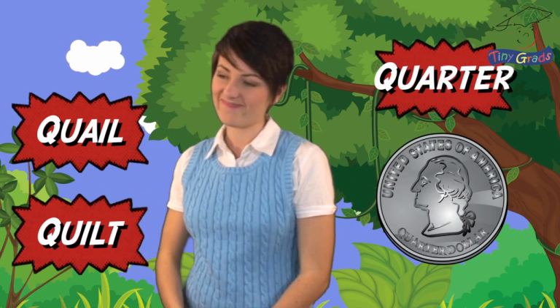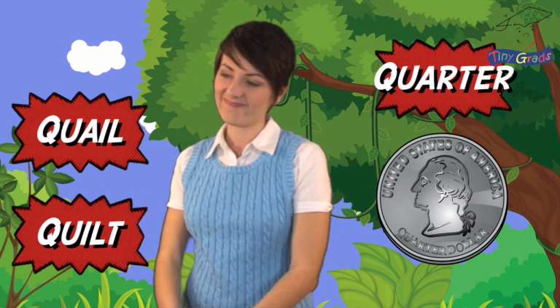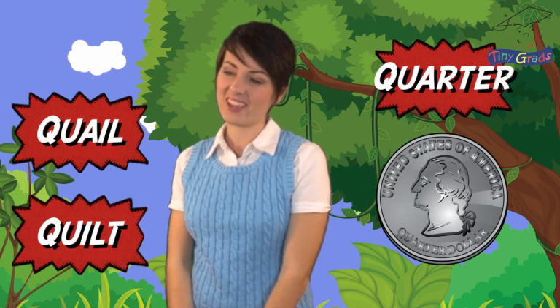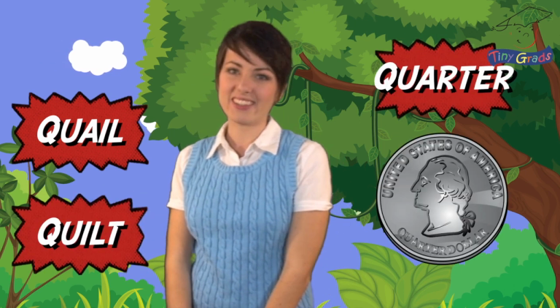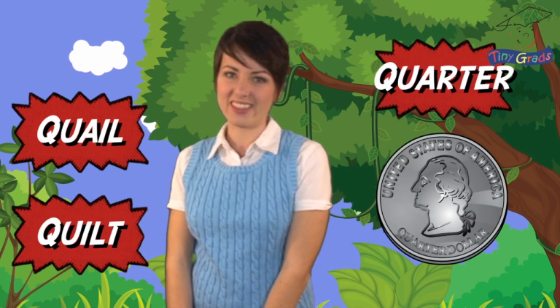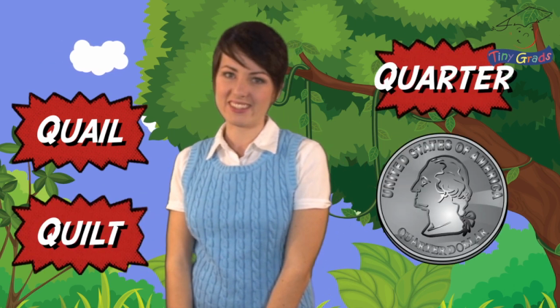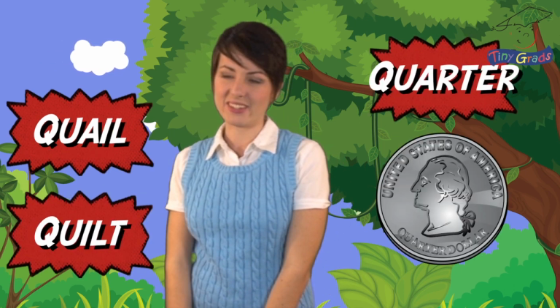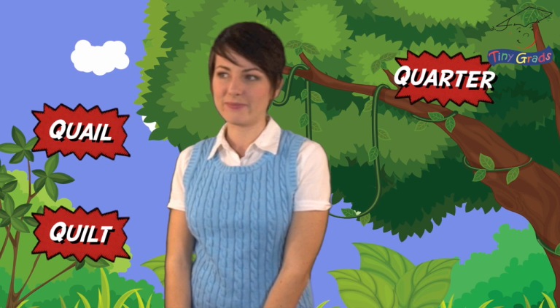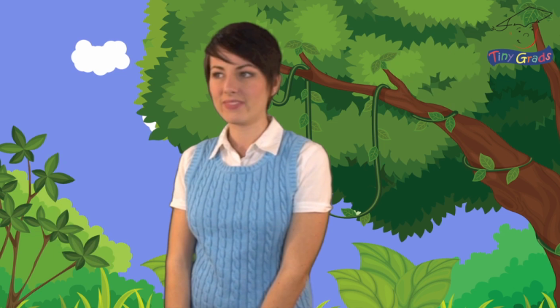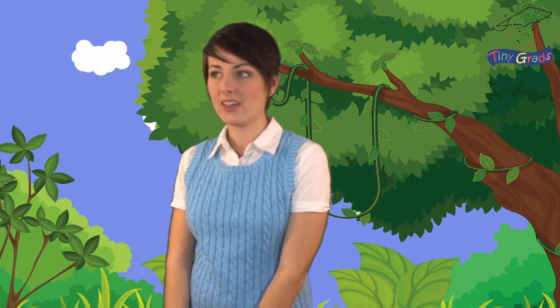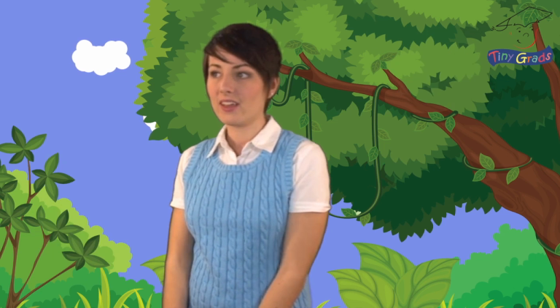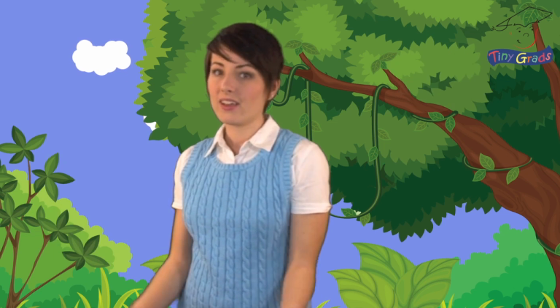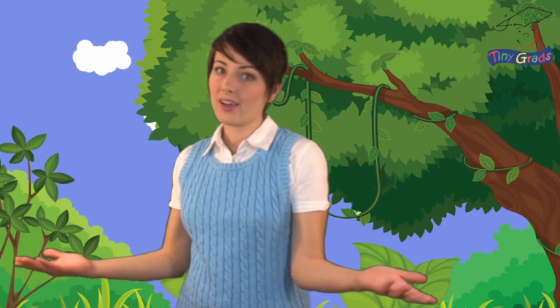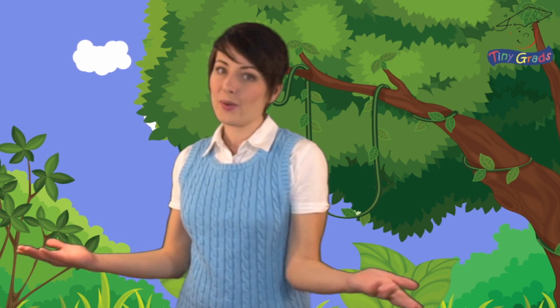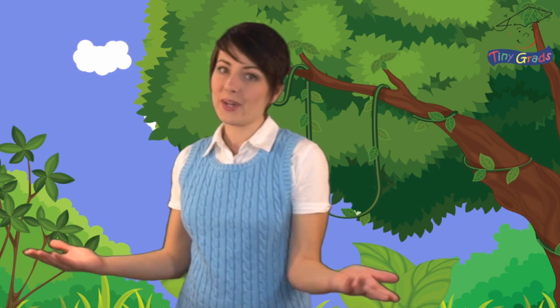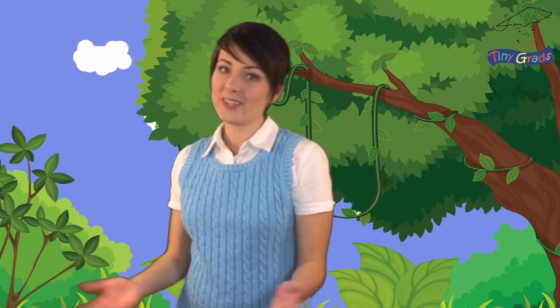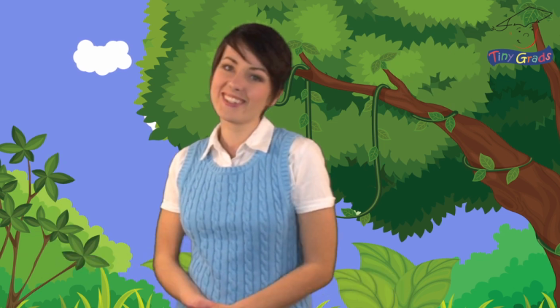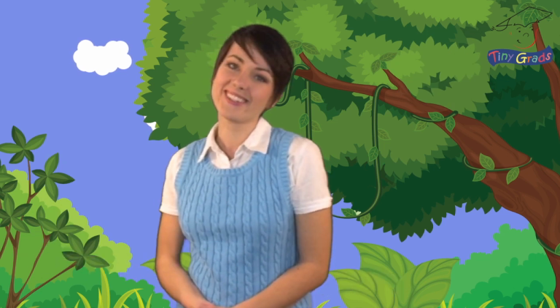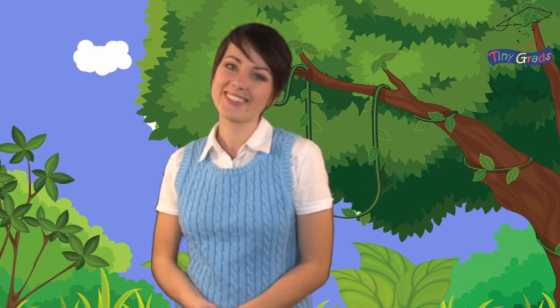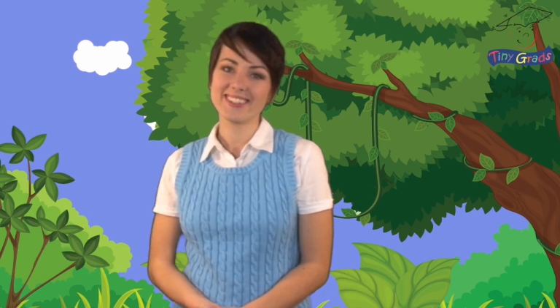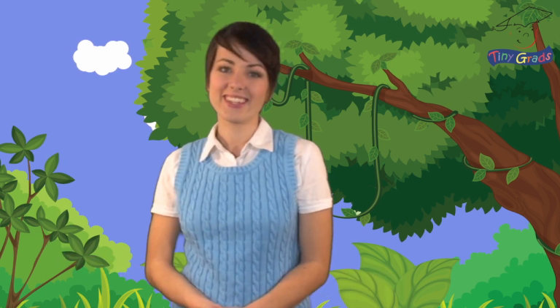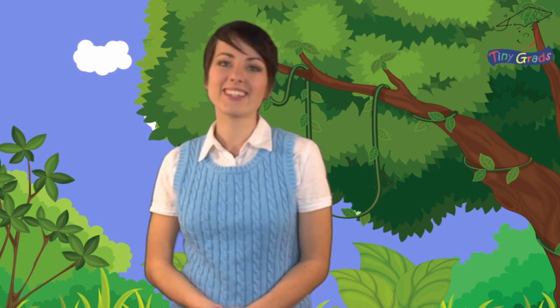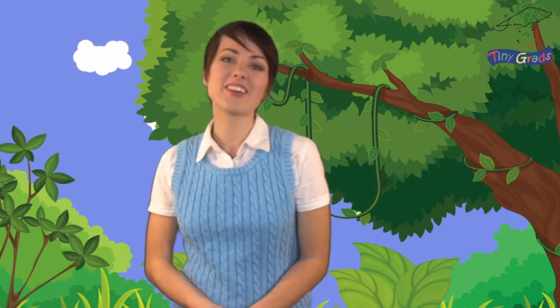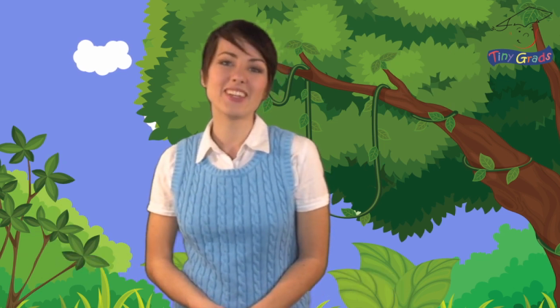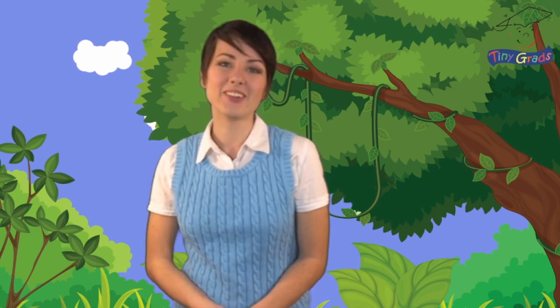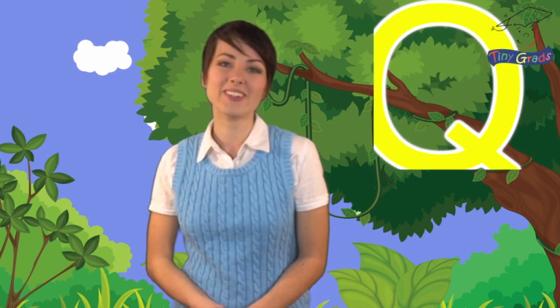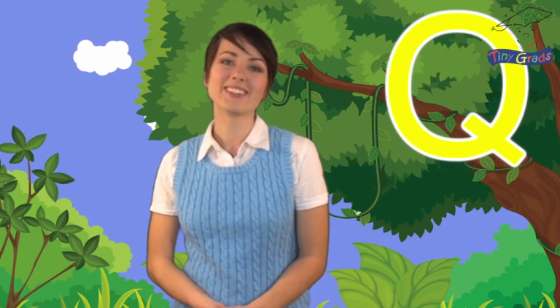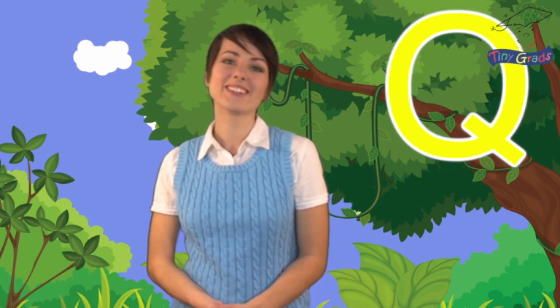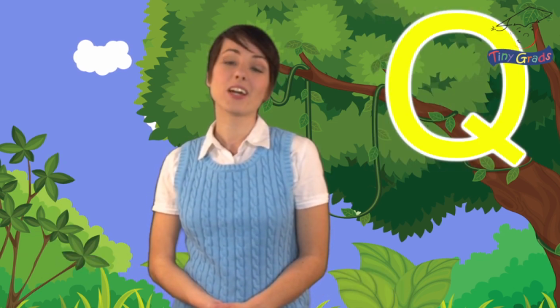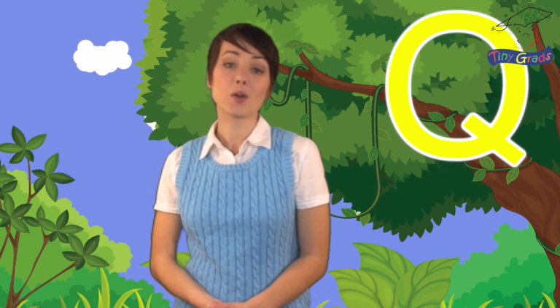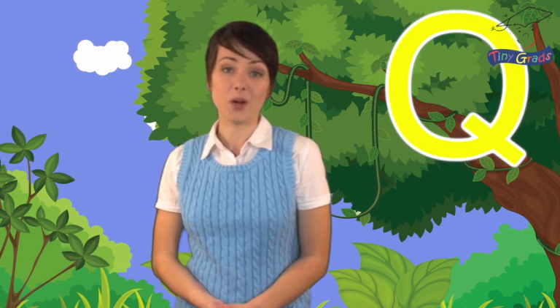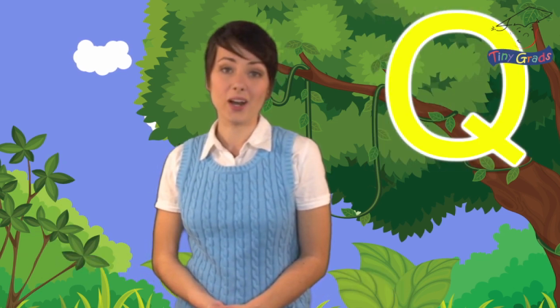I didn't think so. Oh well, the letter Q. Qua.